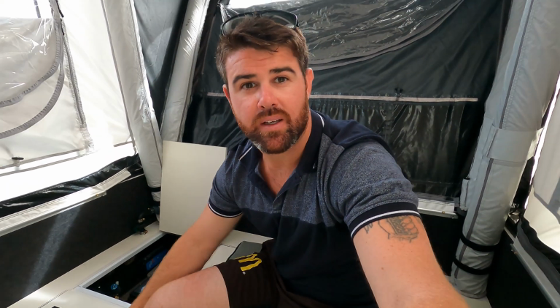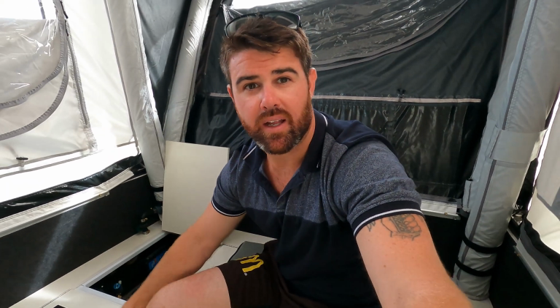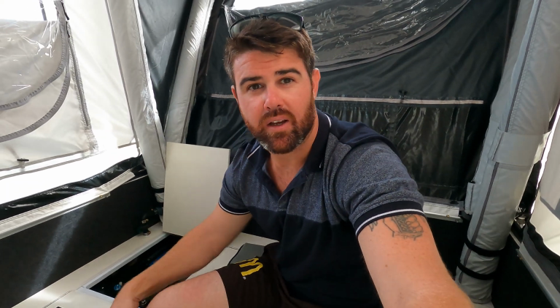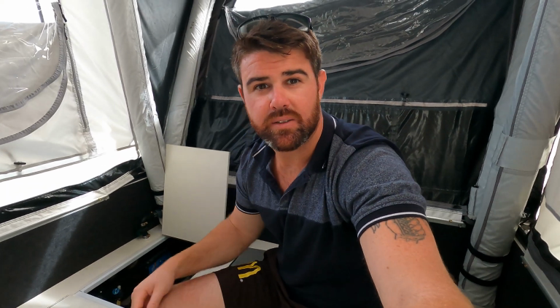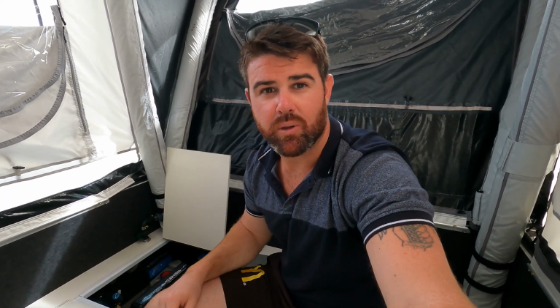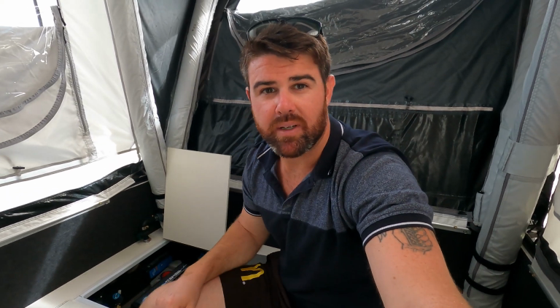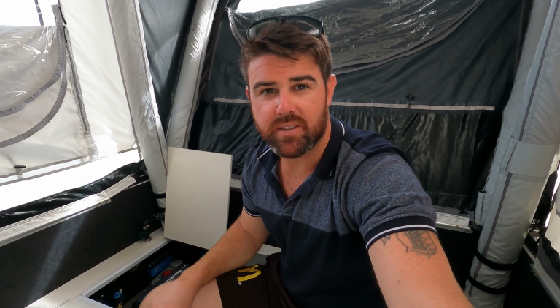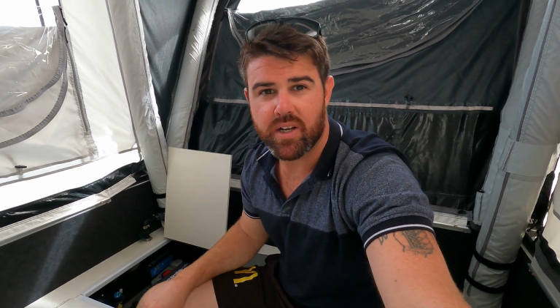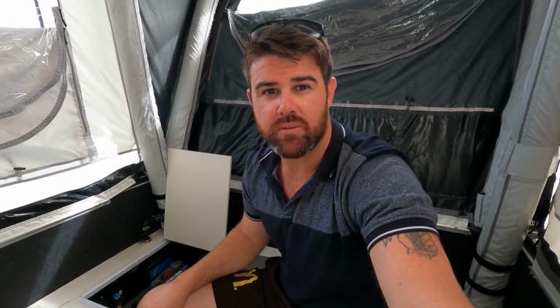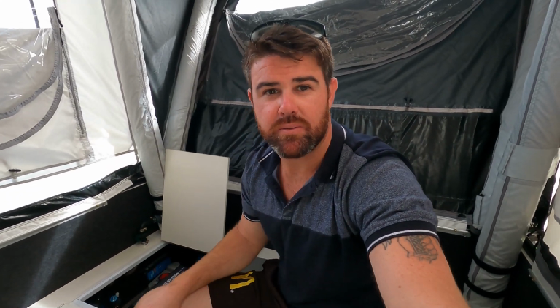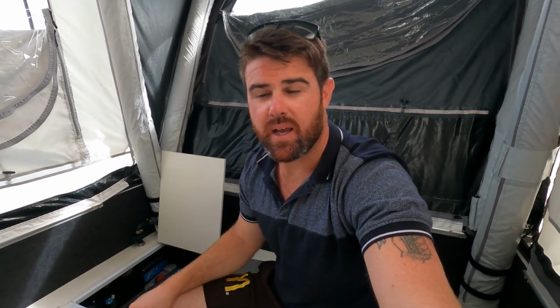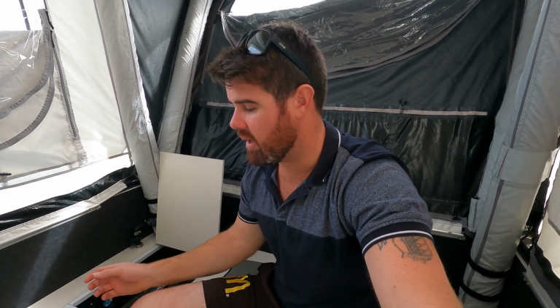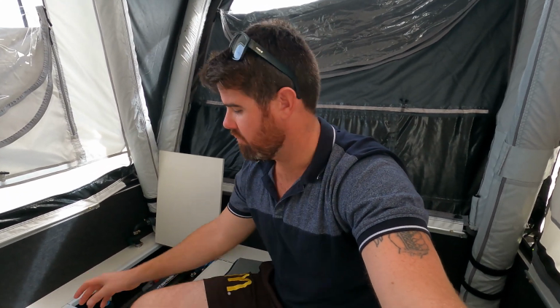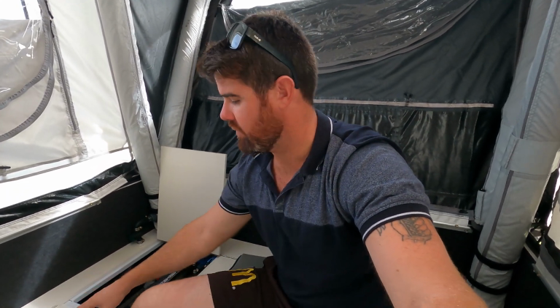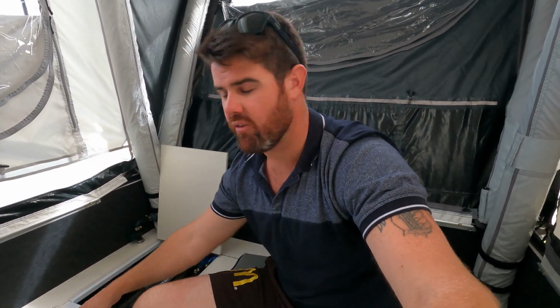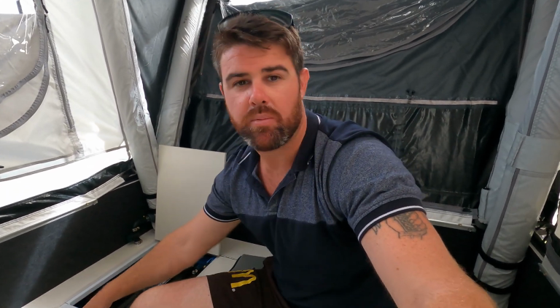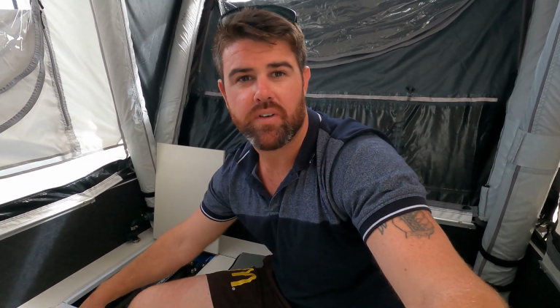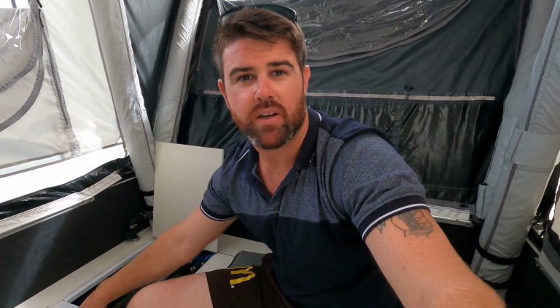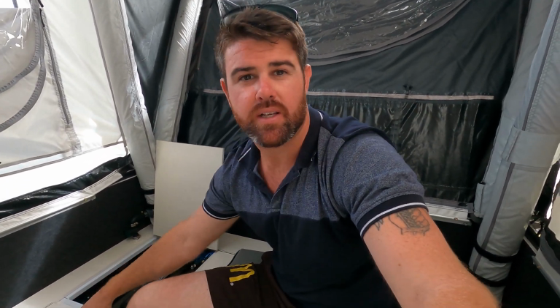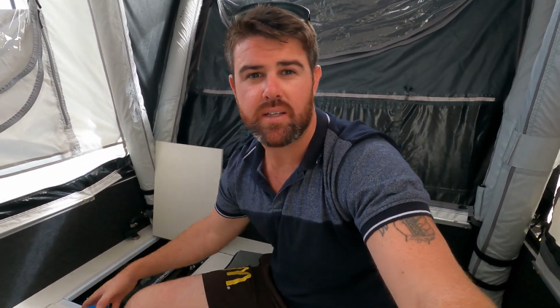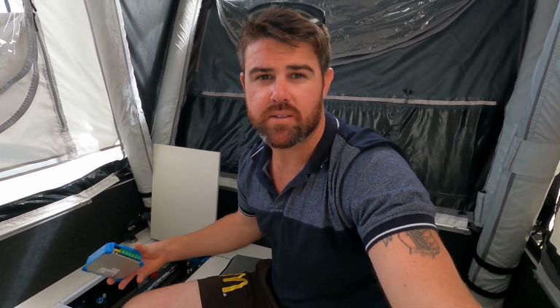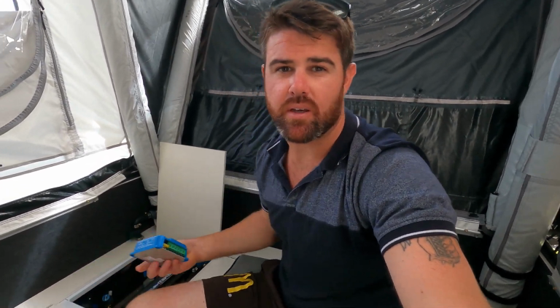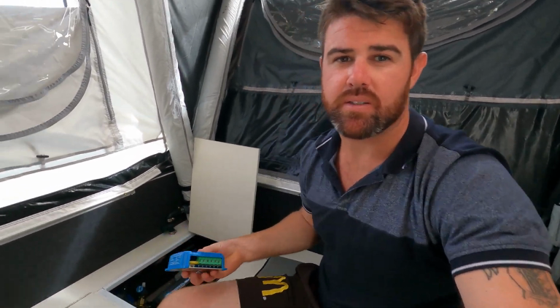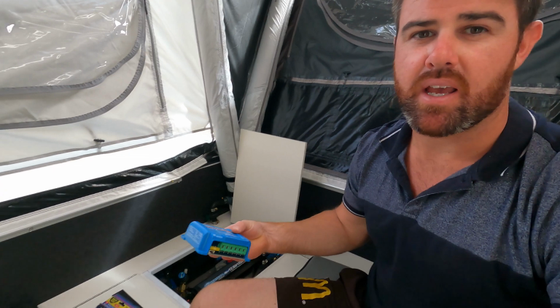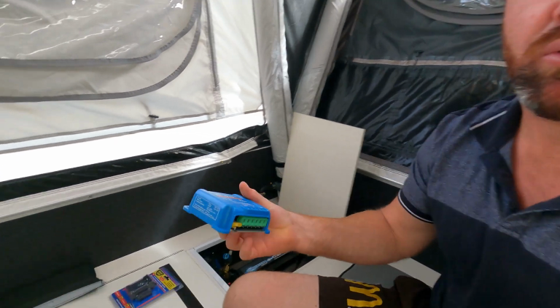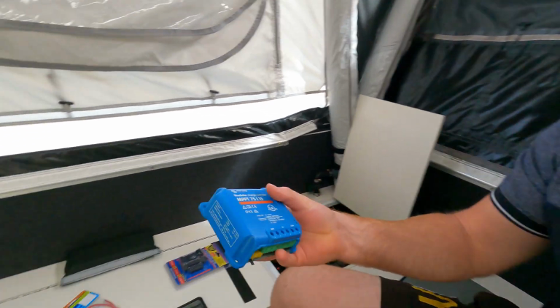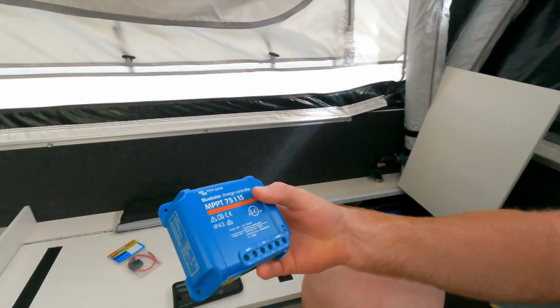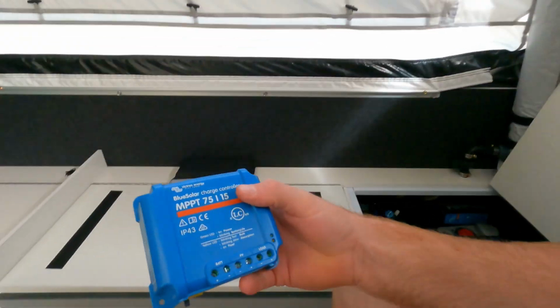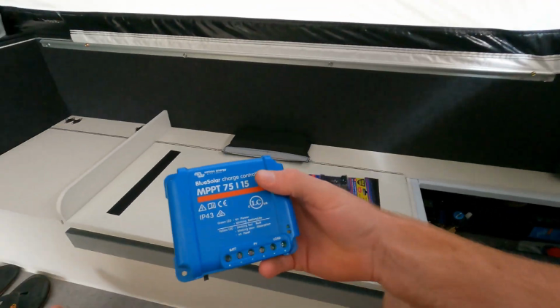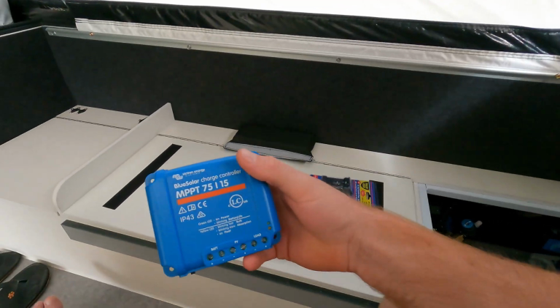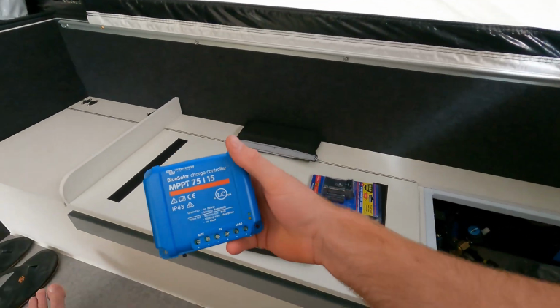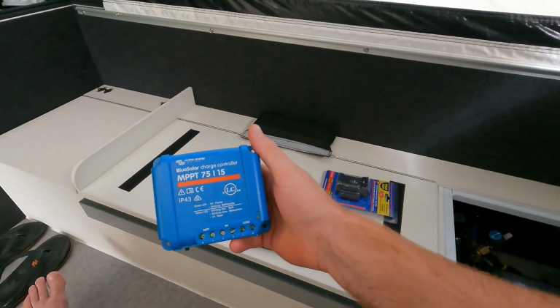G'day guys, welcome back to the channel. Another Opus video today, so today we'll be doing our solar regulator.